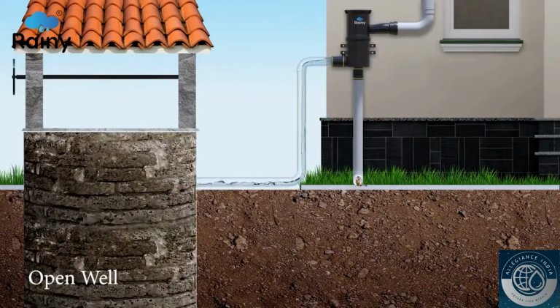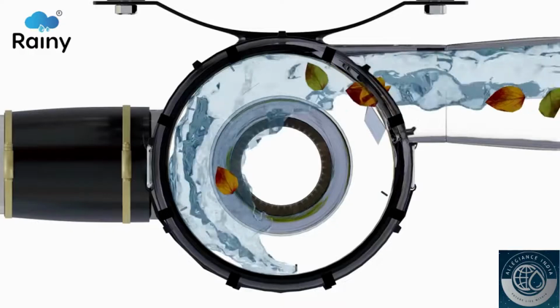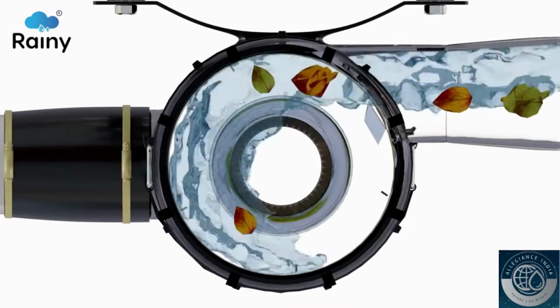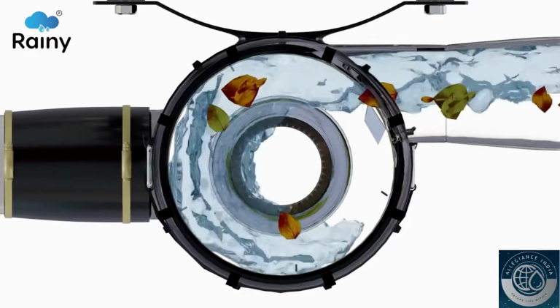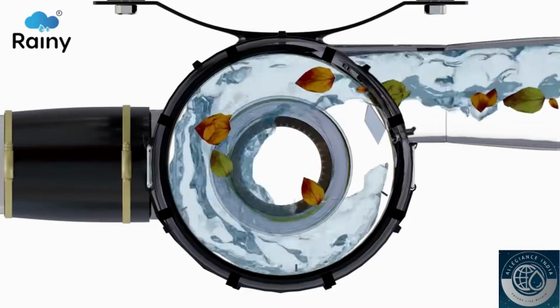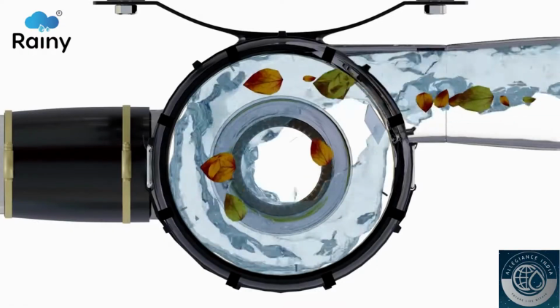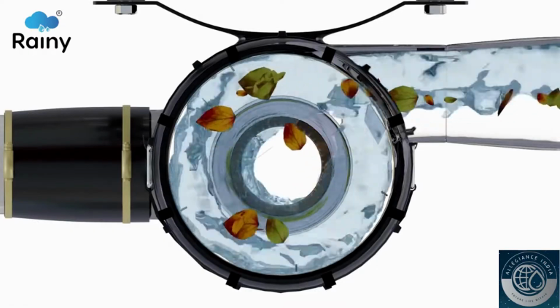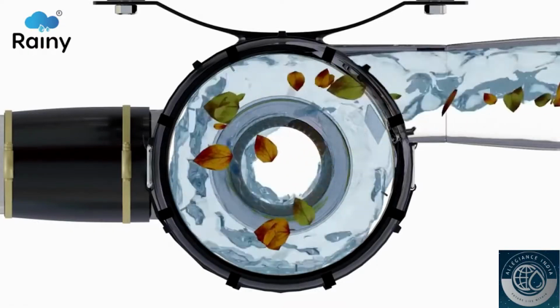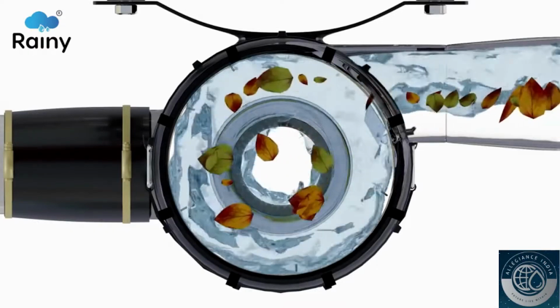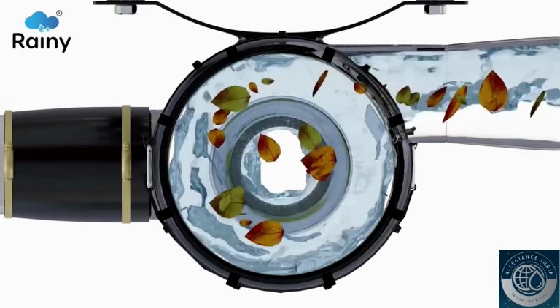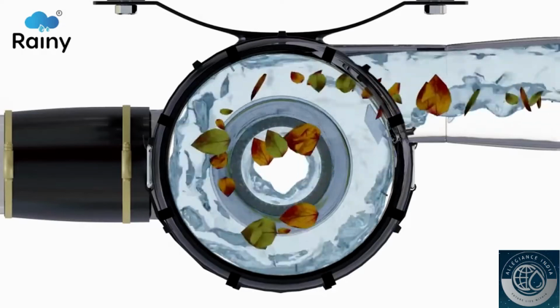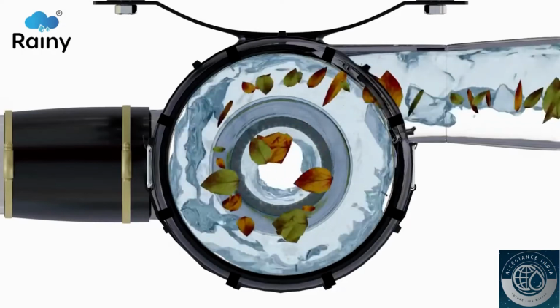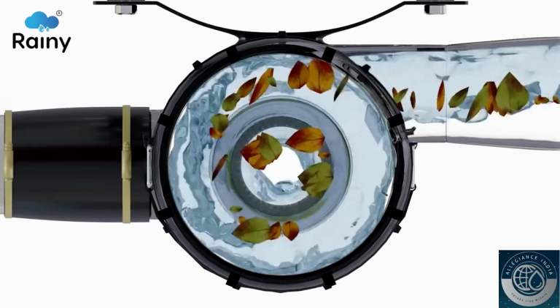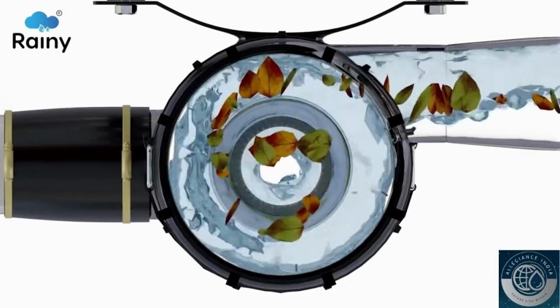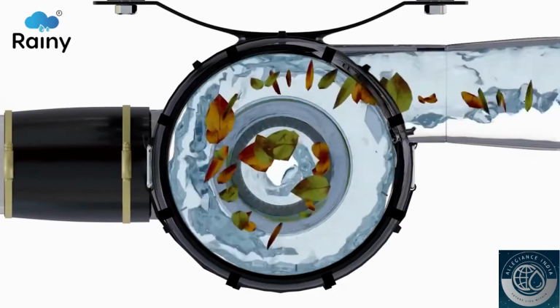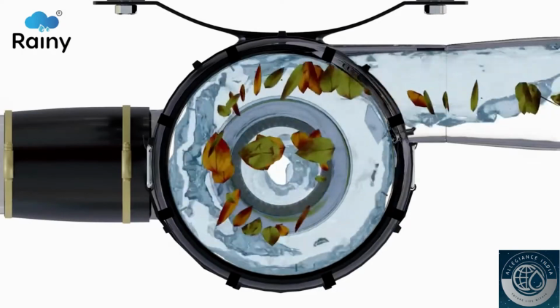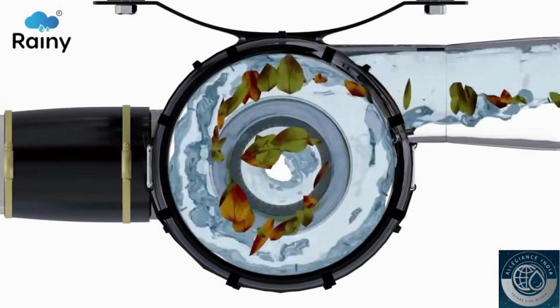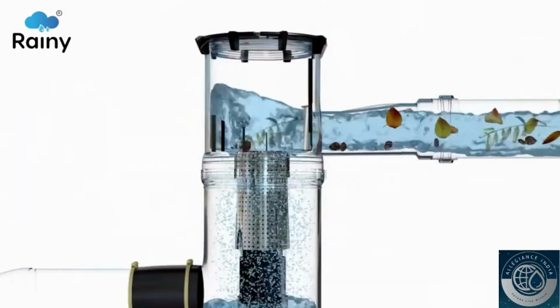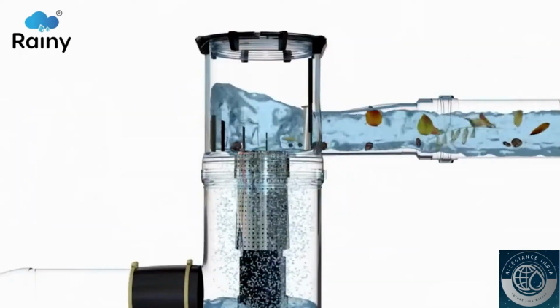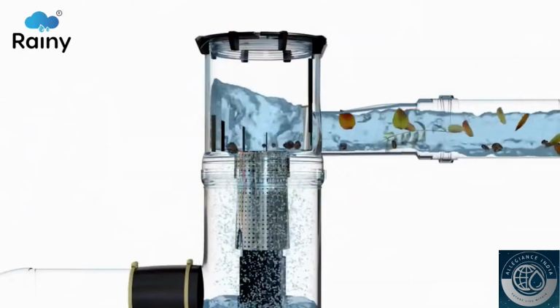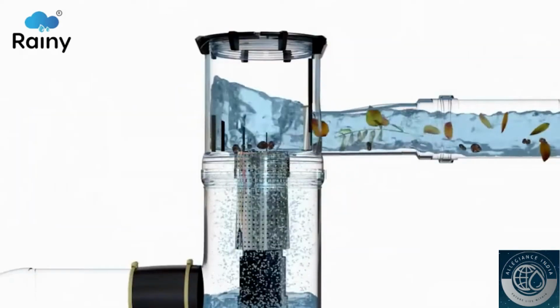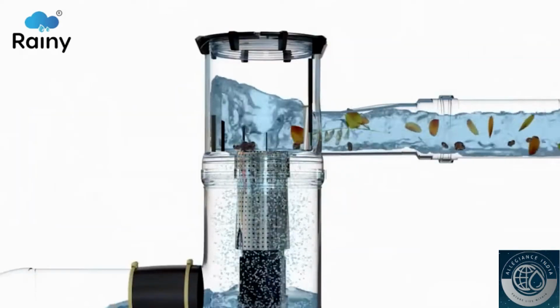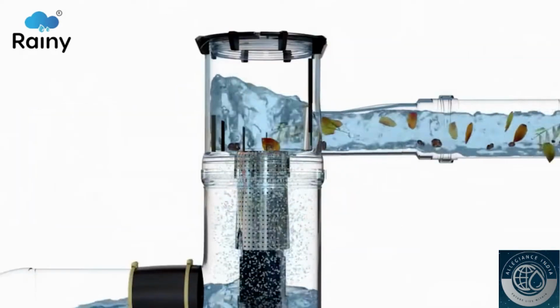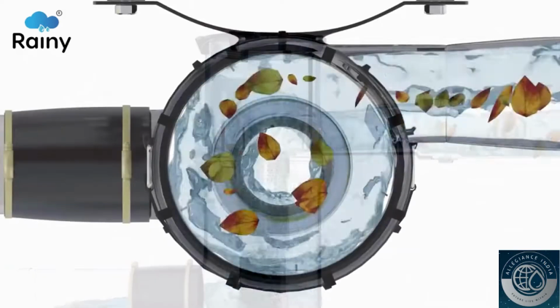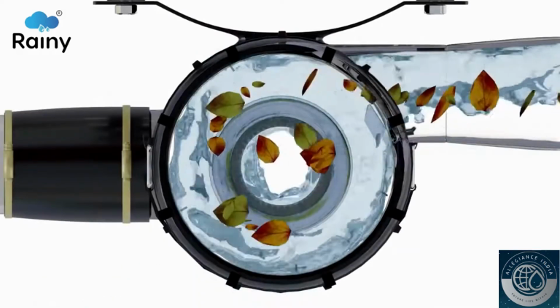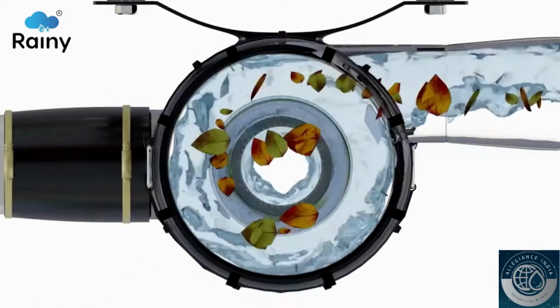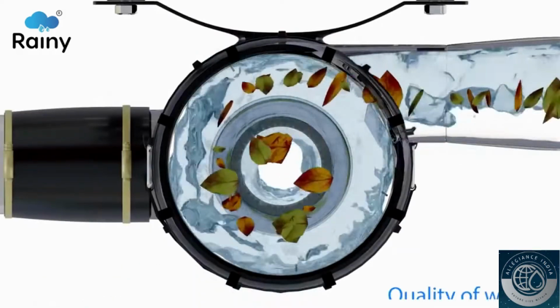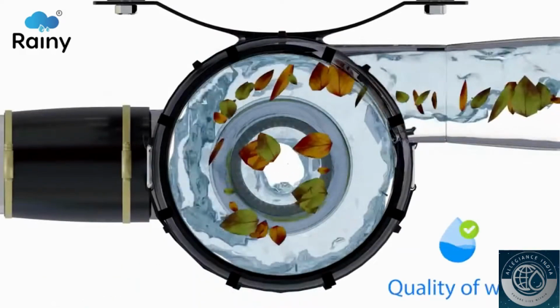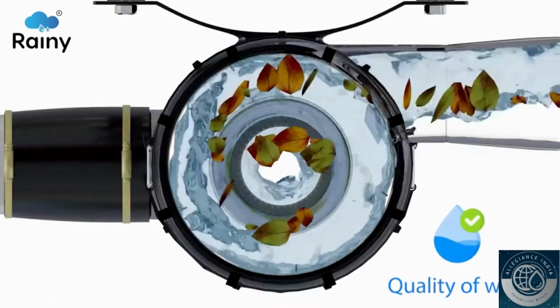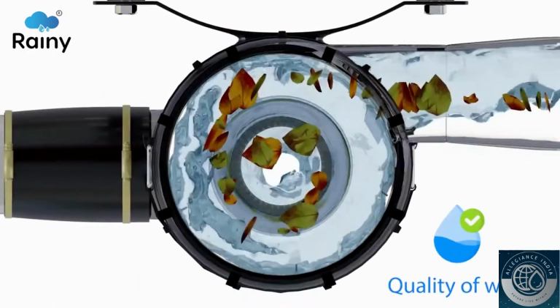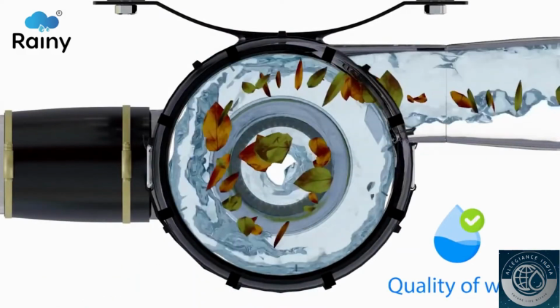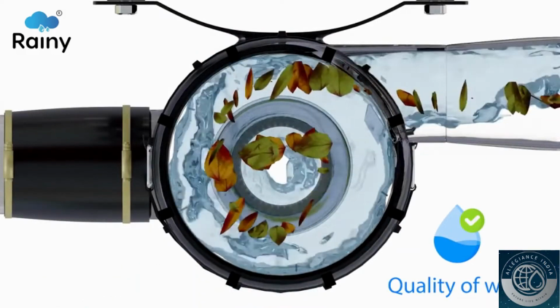The swirling movement of rainwater during the filtration process instills aeration, improving the quality of water.